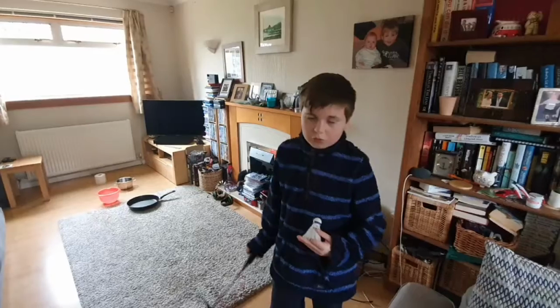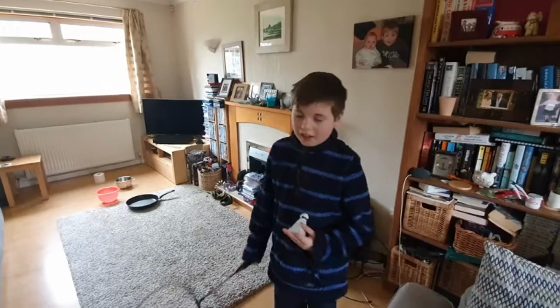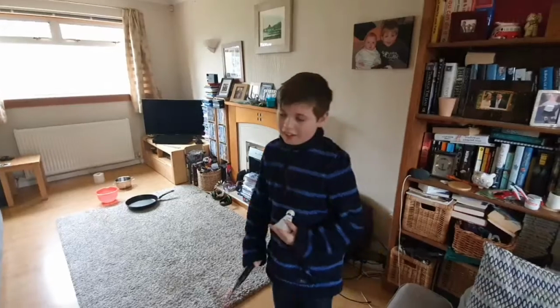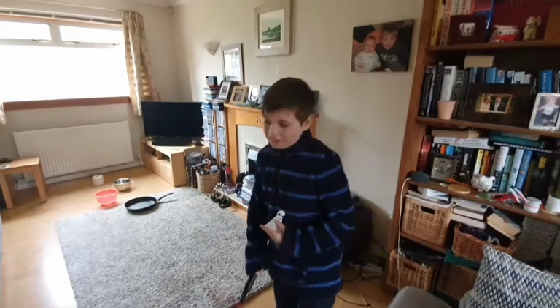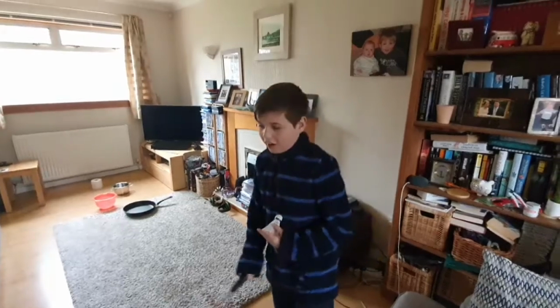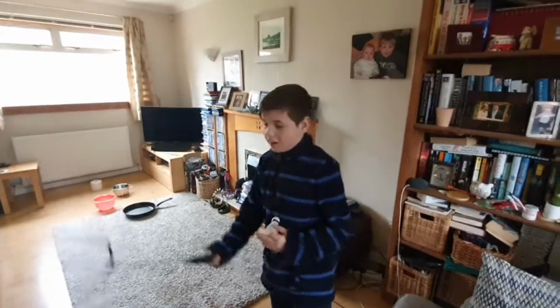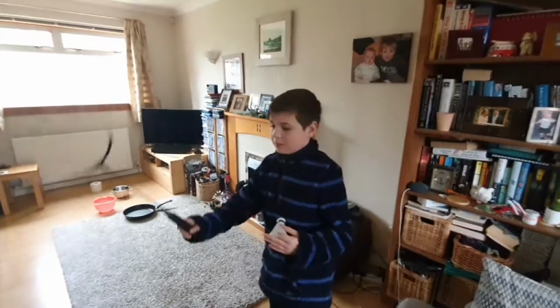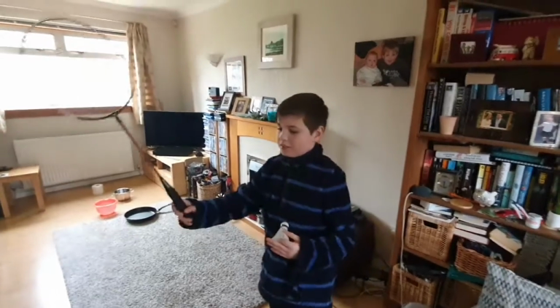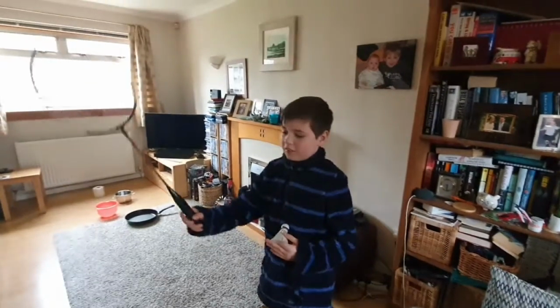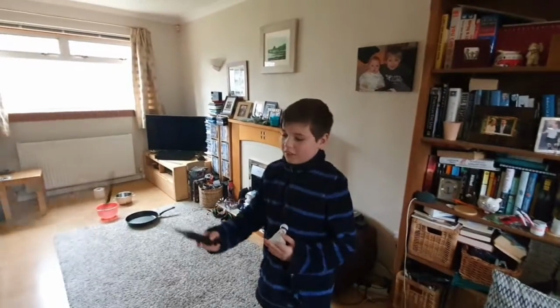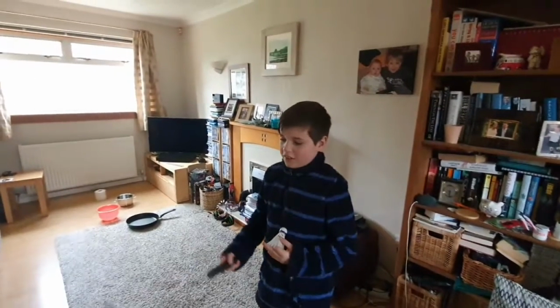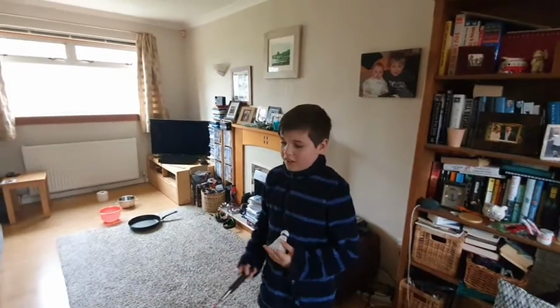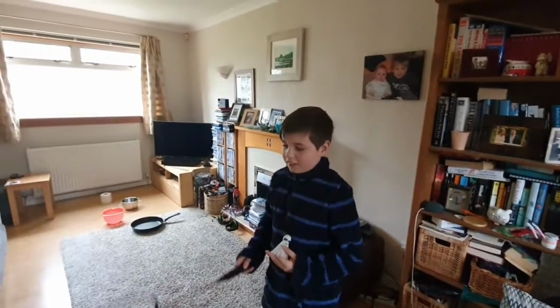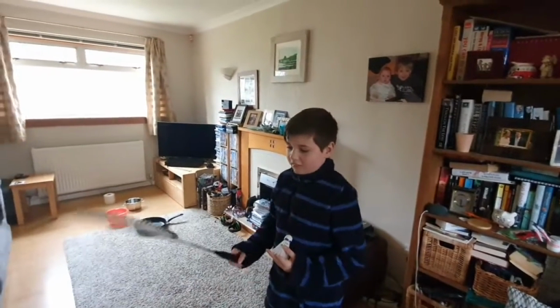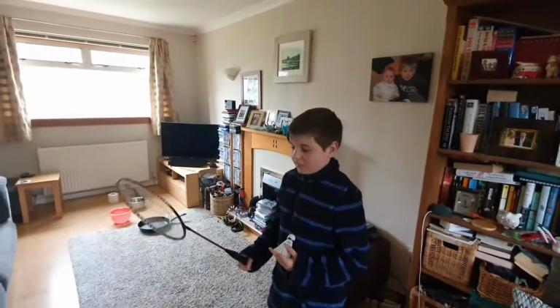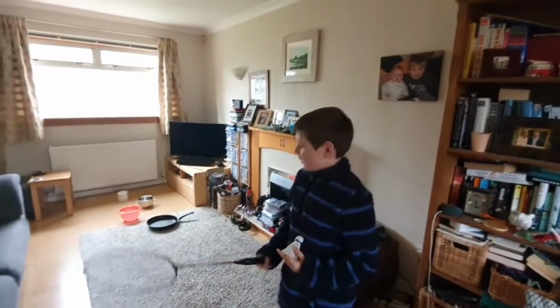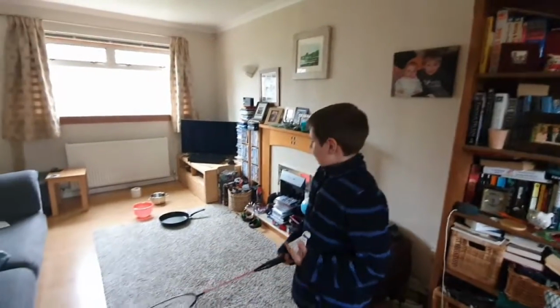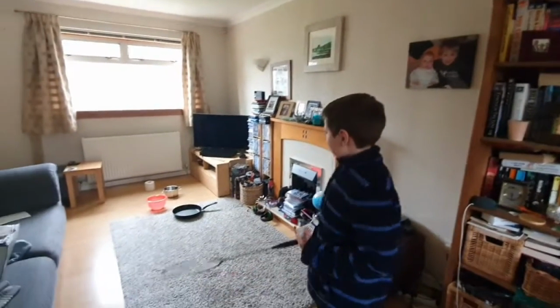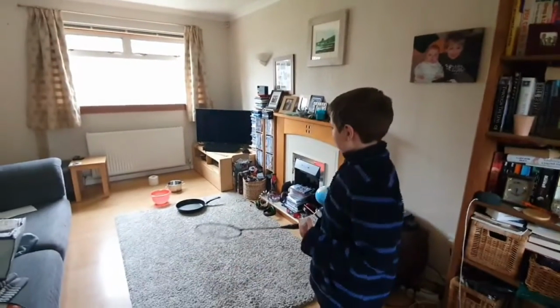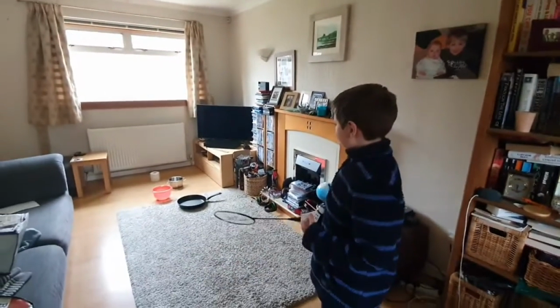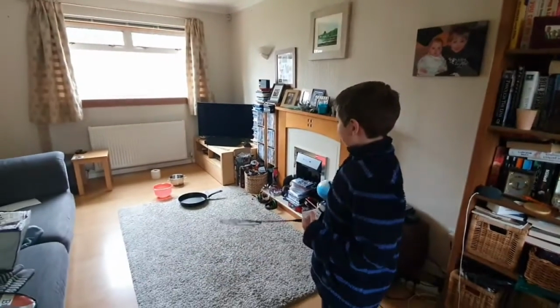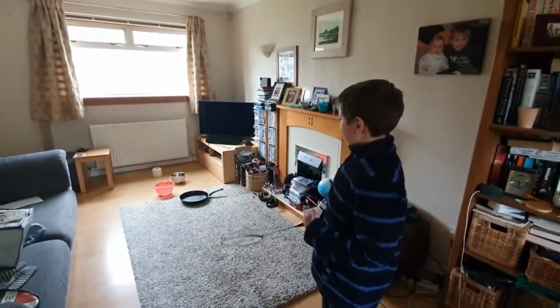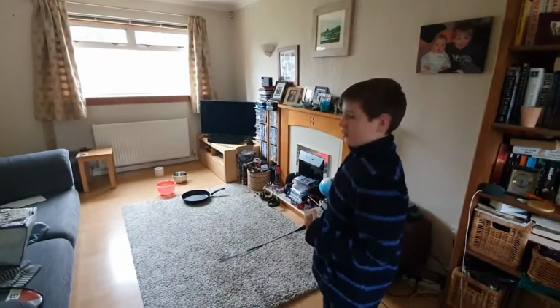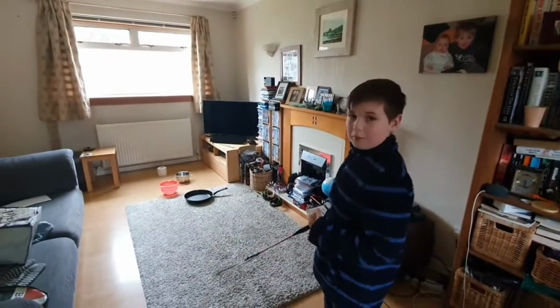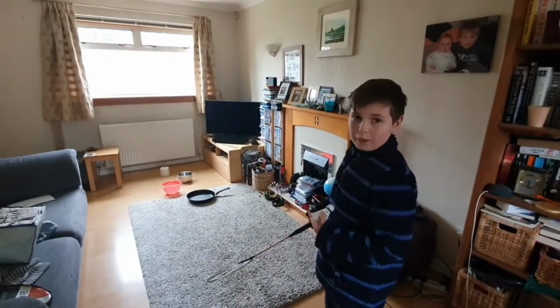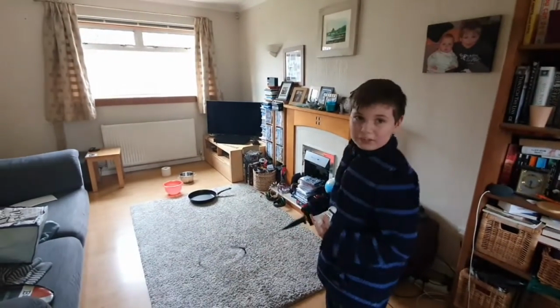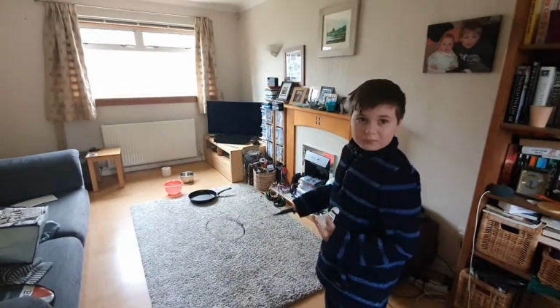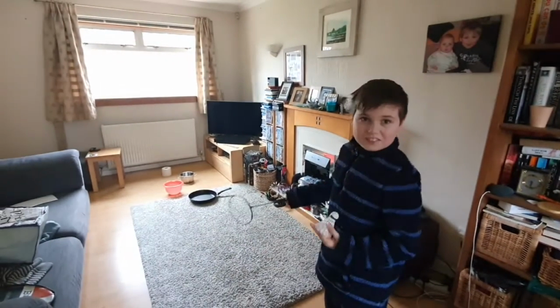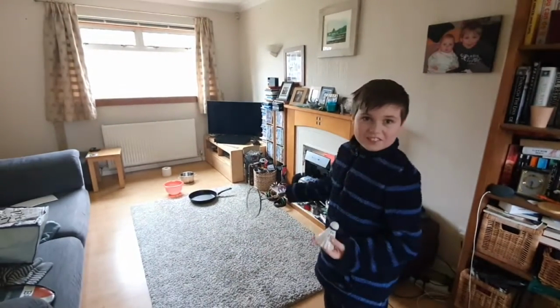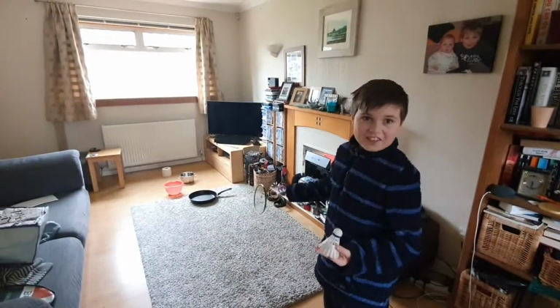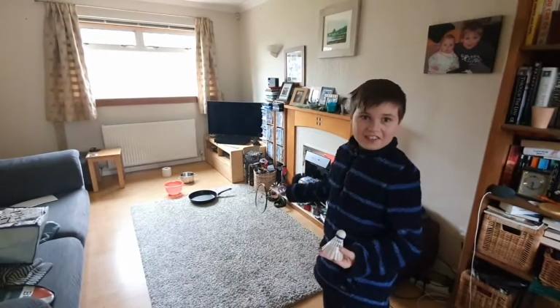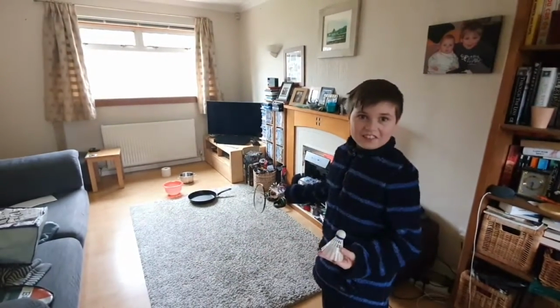Hello guys, I'm Neil and today we are doing the badminton challenge.